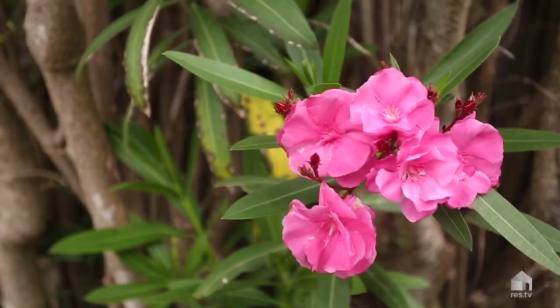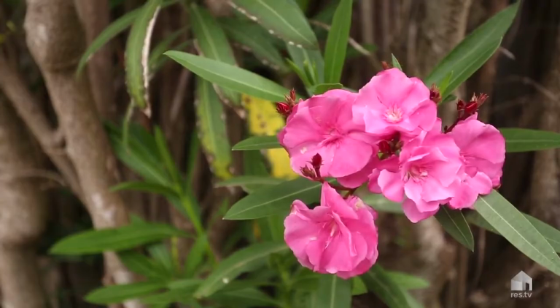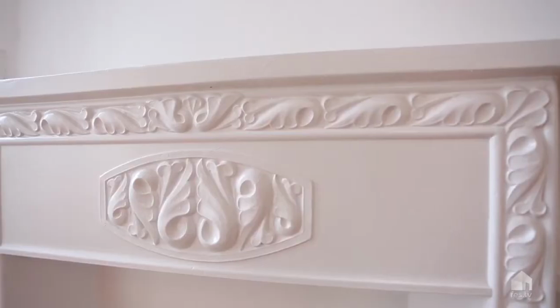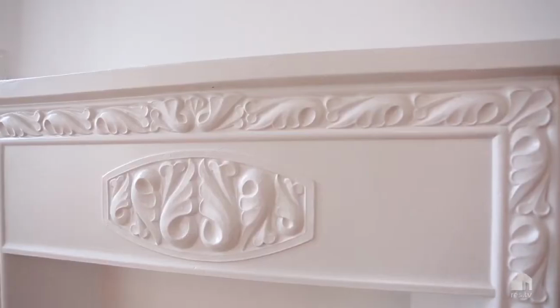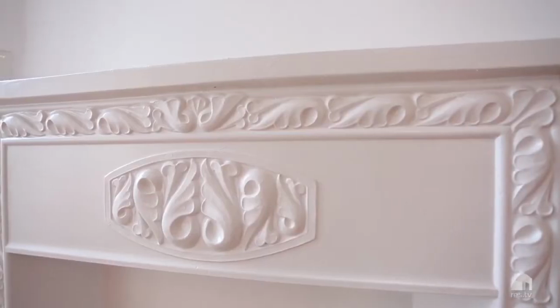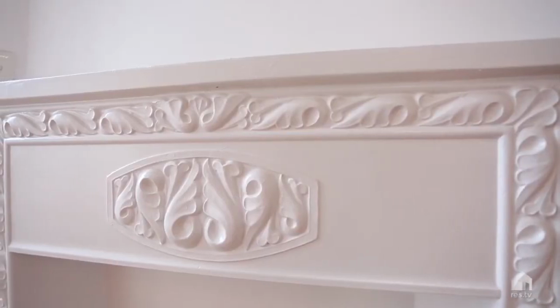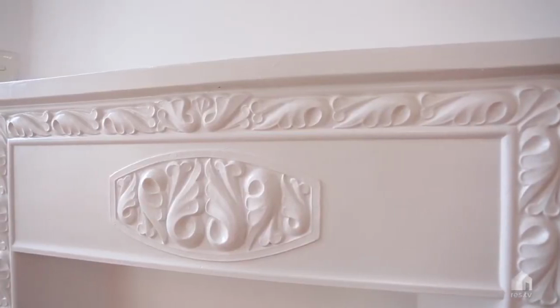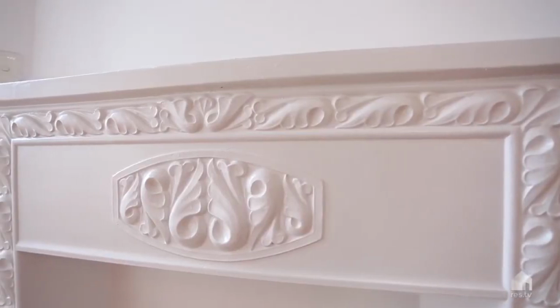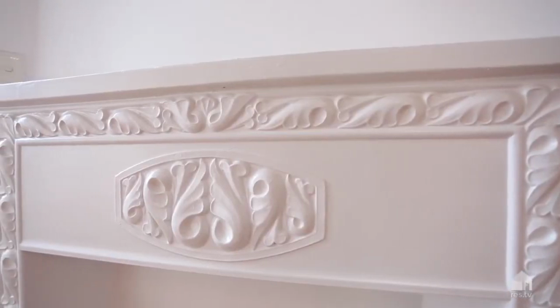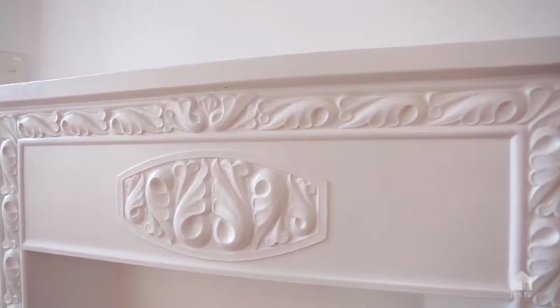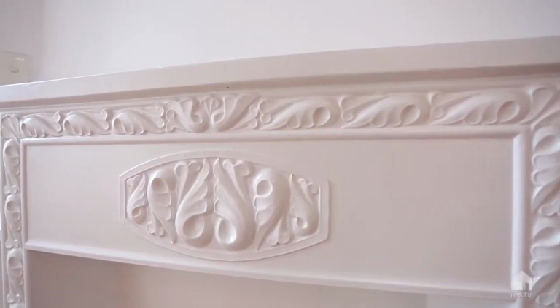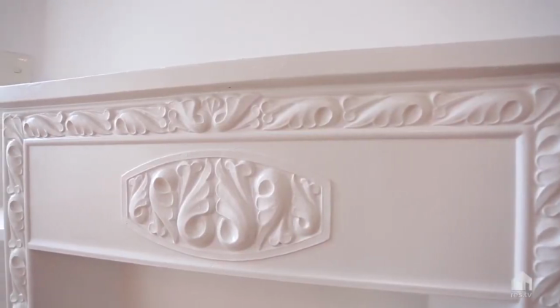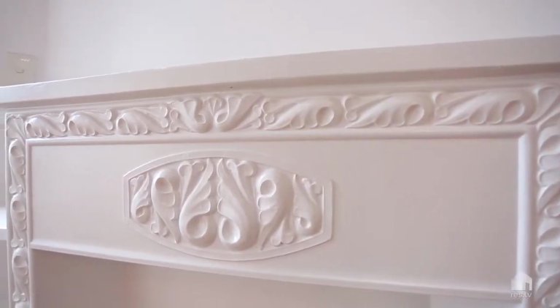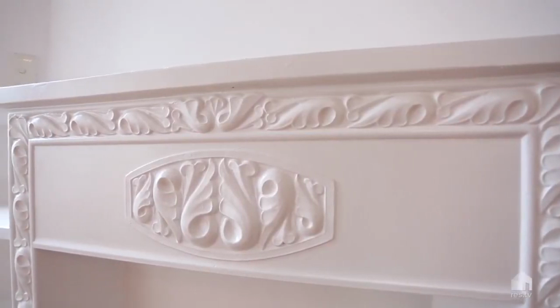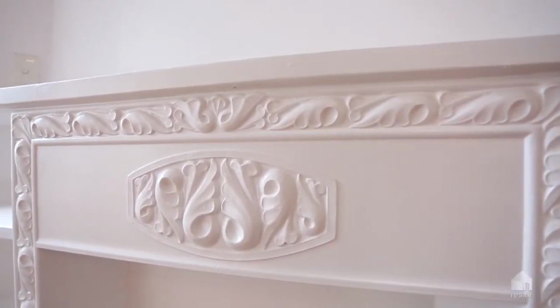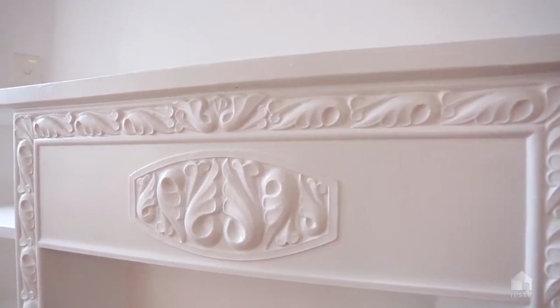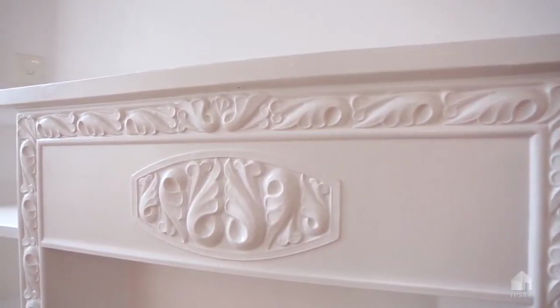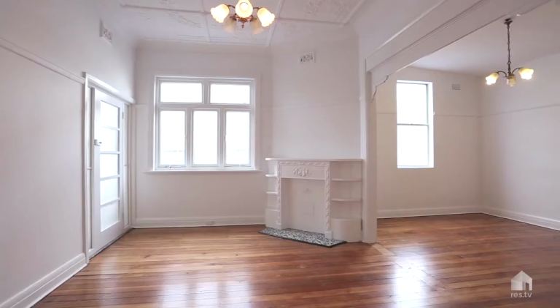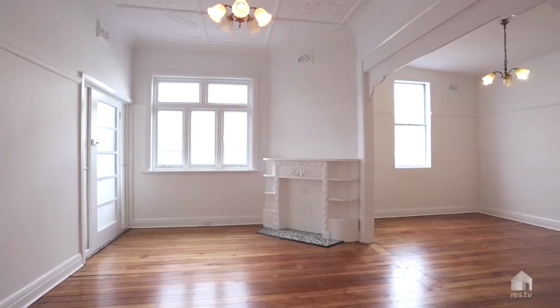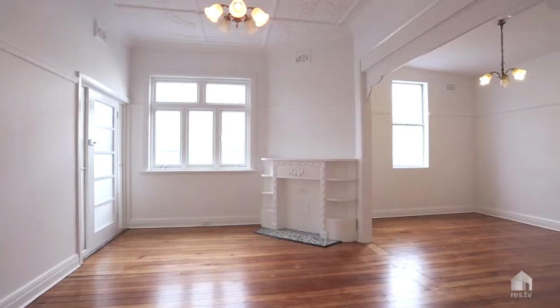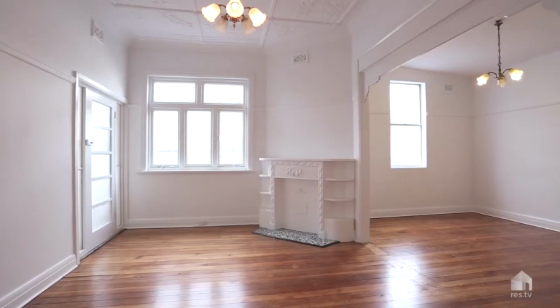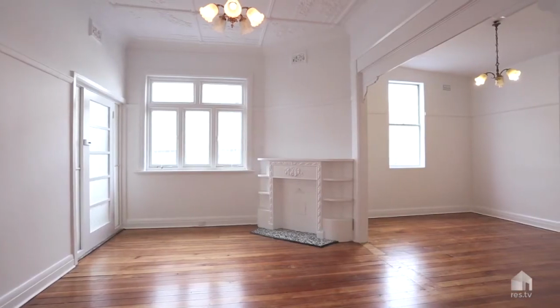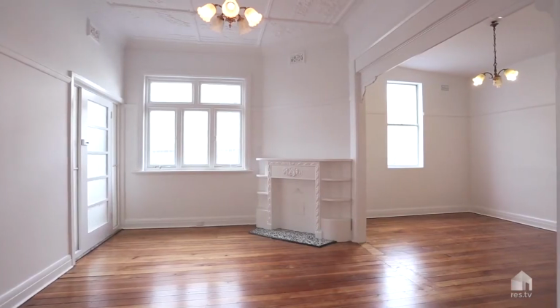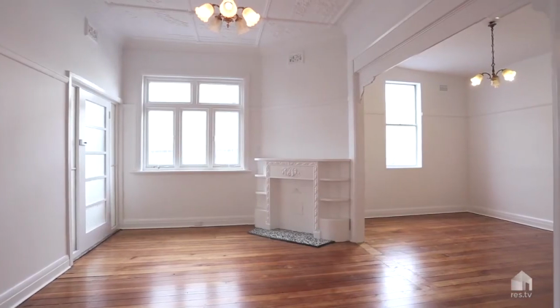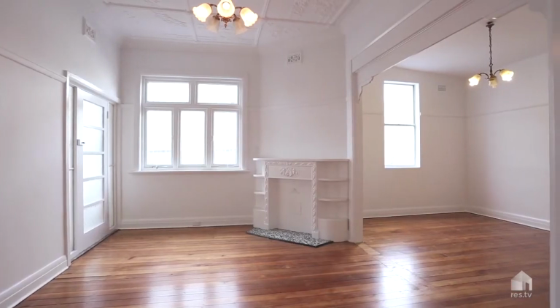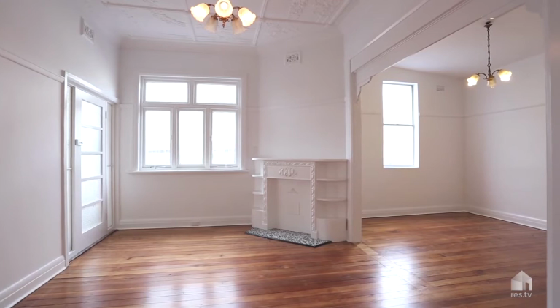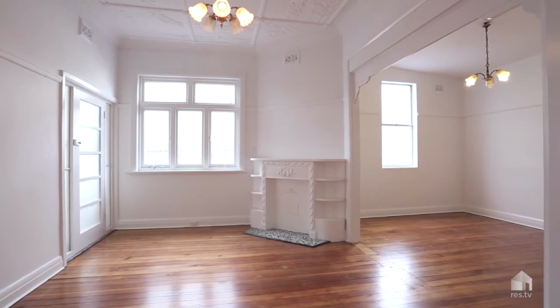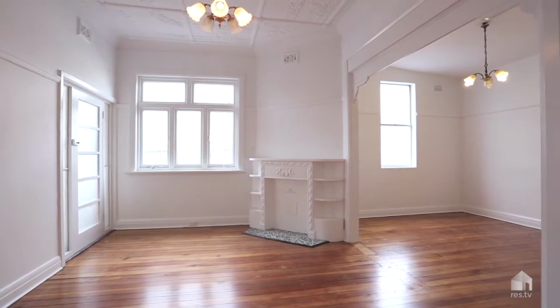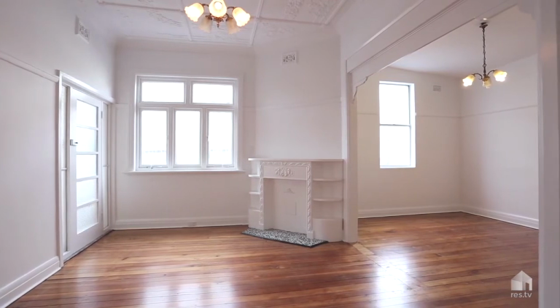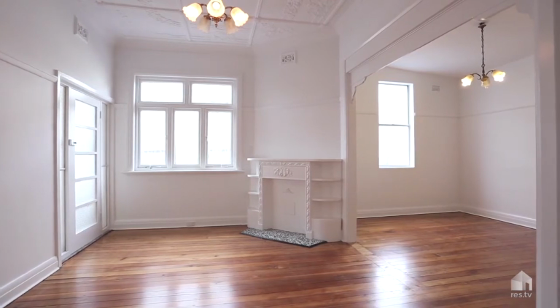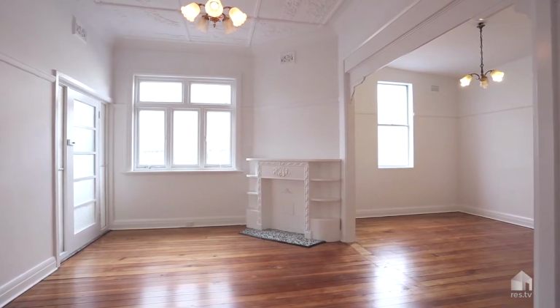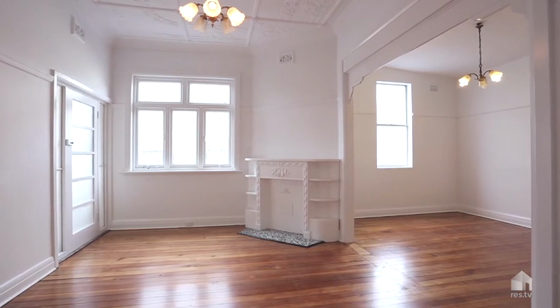It's got a great feel, this home. It's got polished floorboards throughout, high ceilings, and a lot of original features.